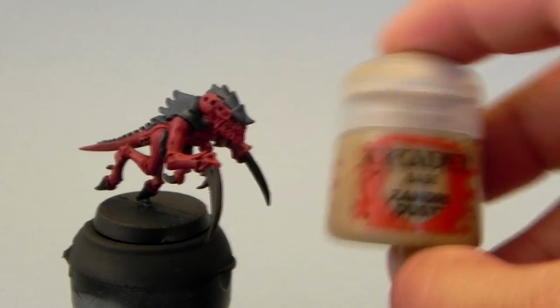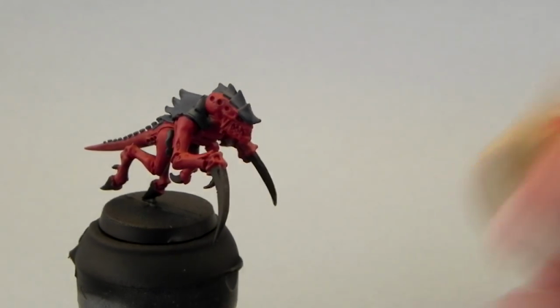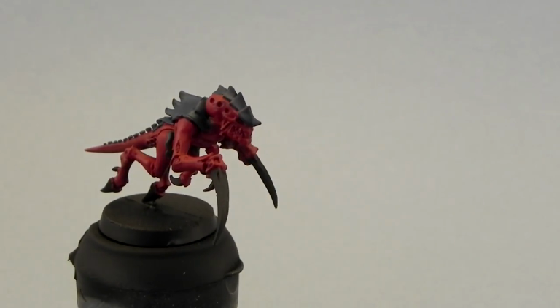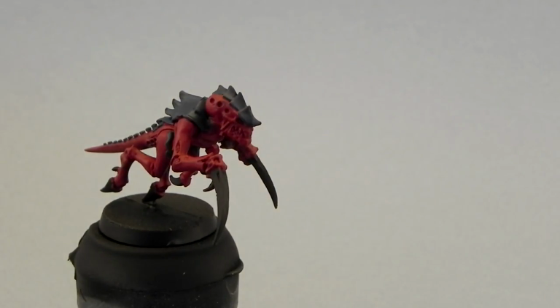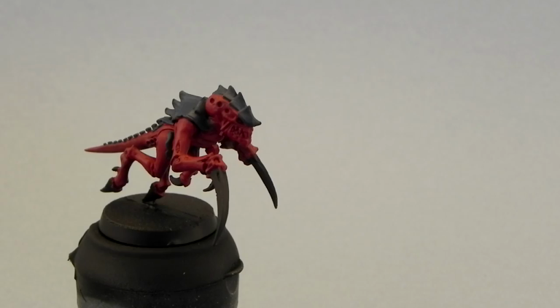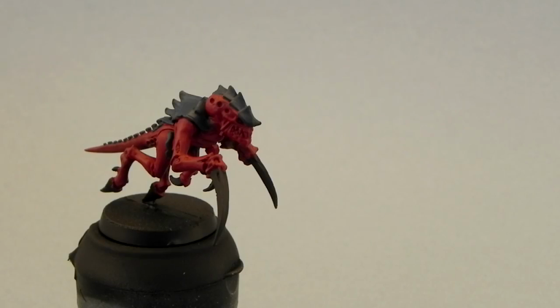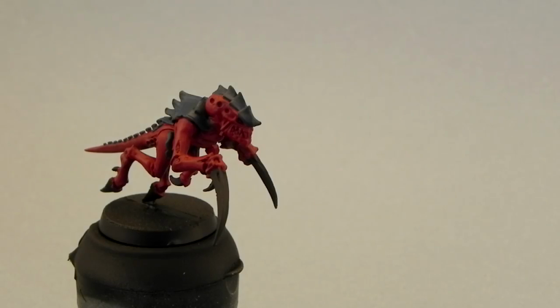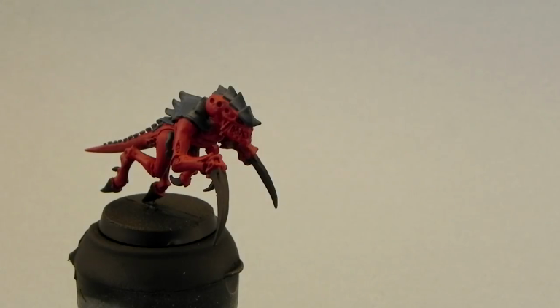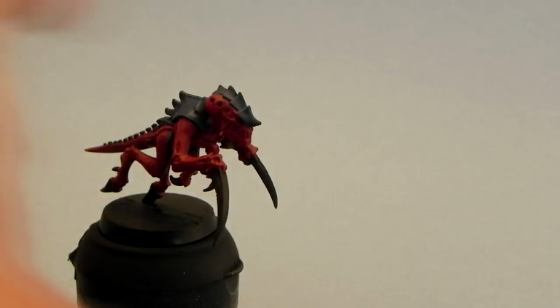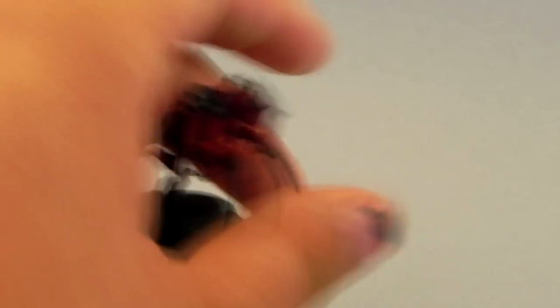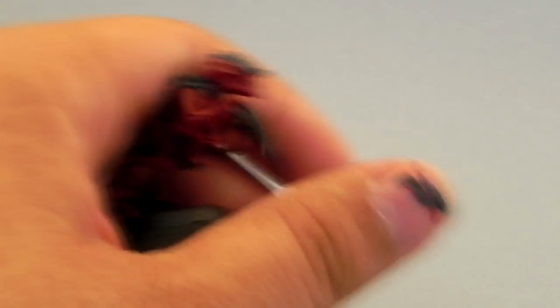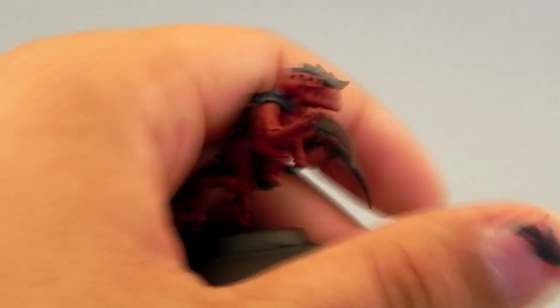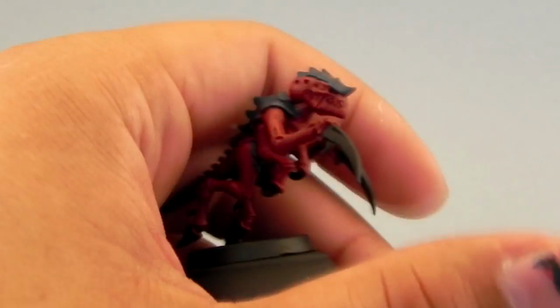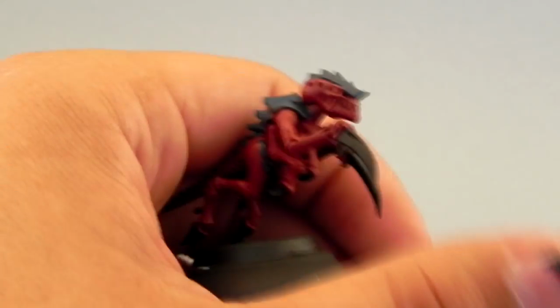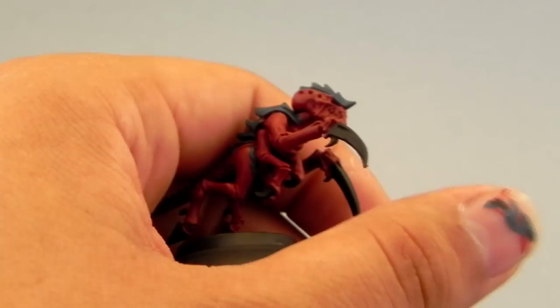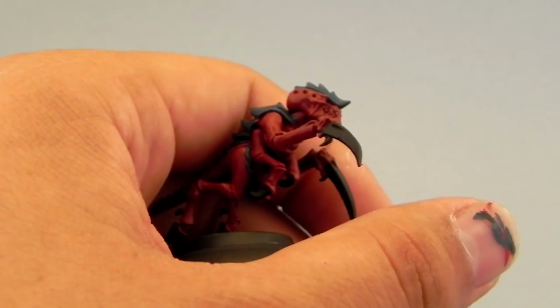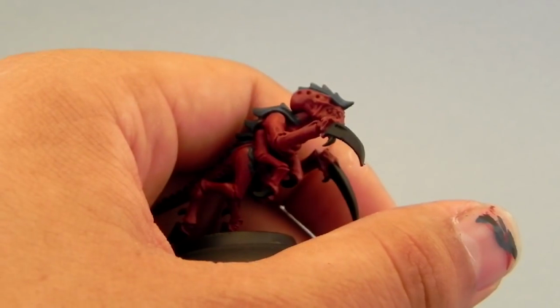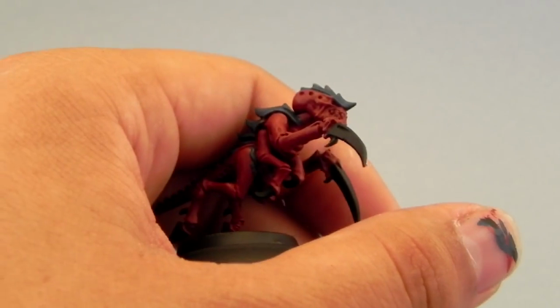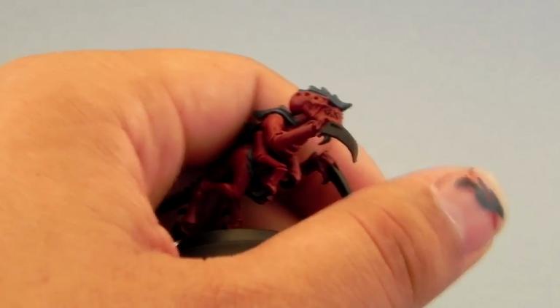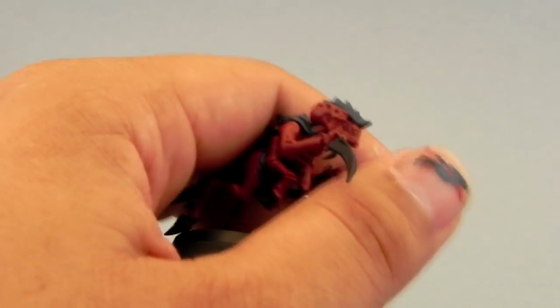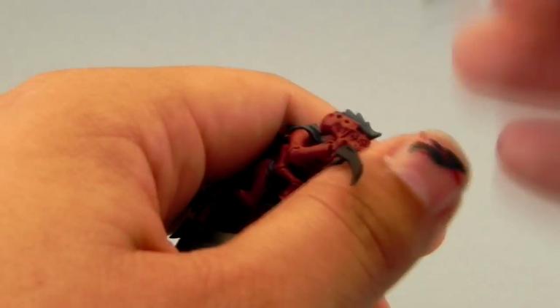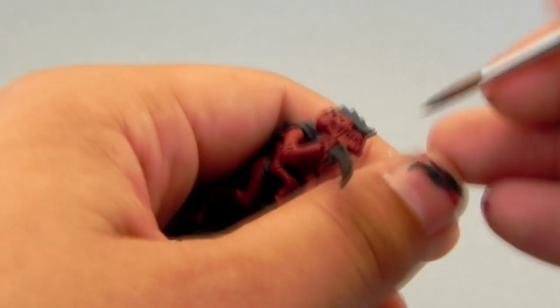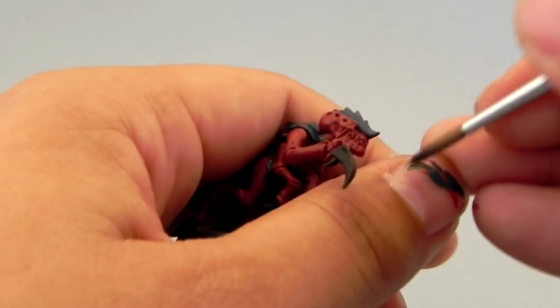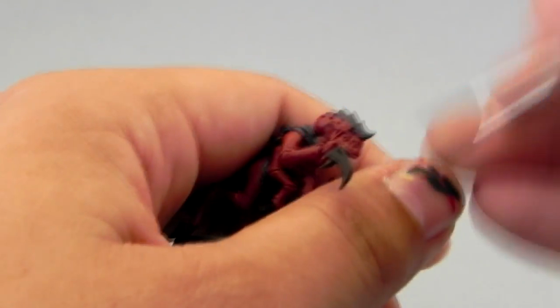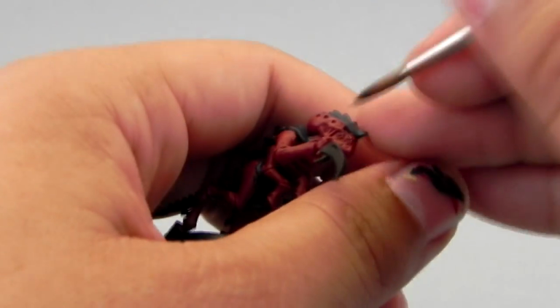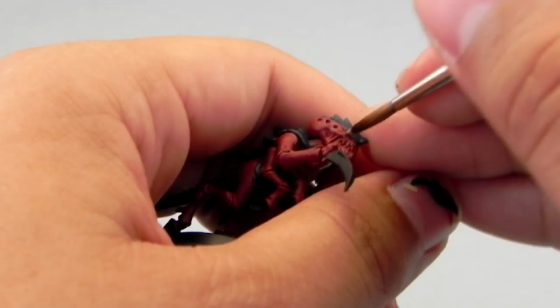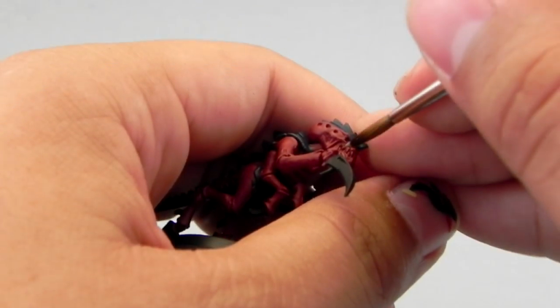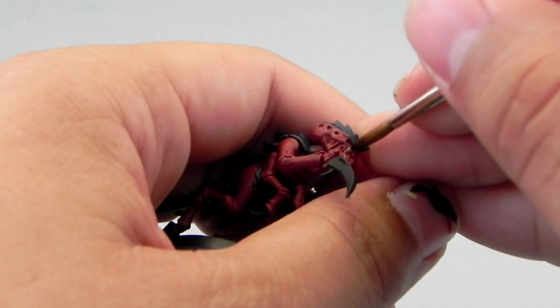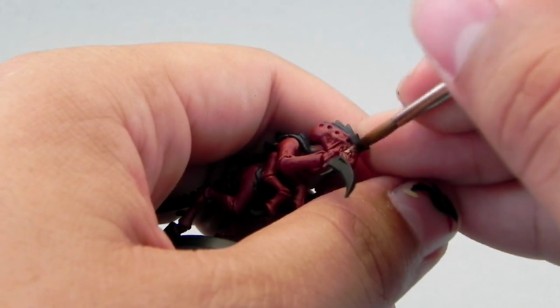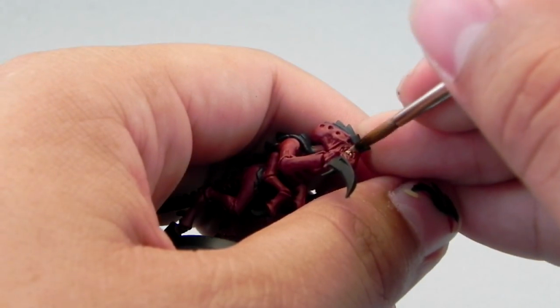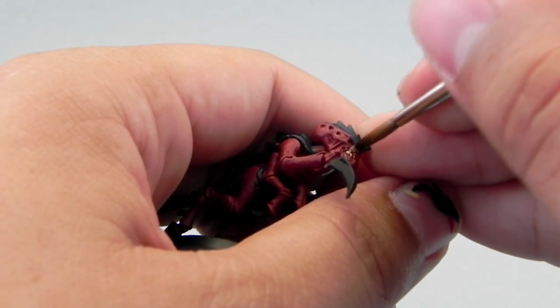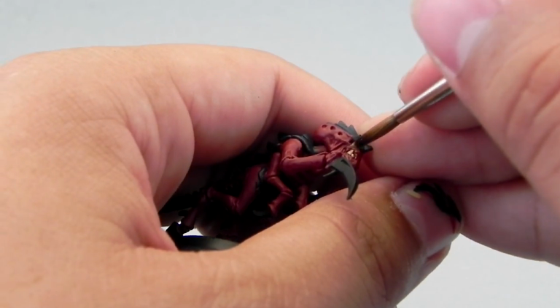Next I'm going to use Sandy Dust, and this color I'm going to use to paint the teeth.